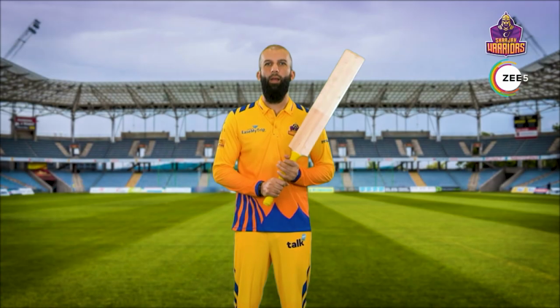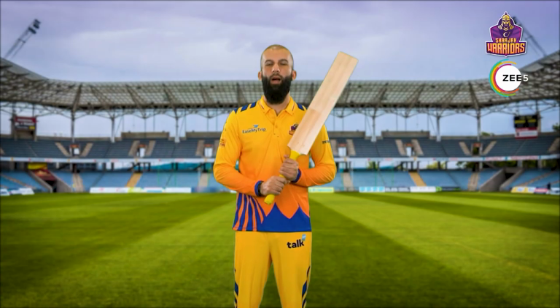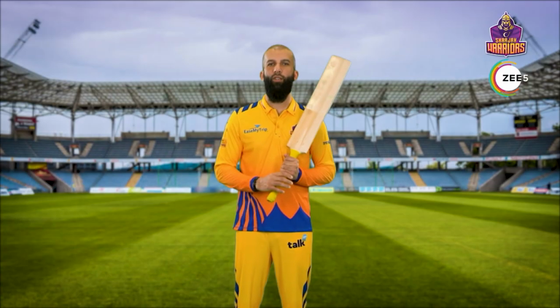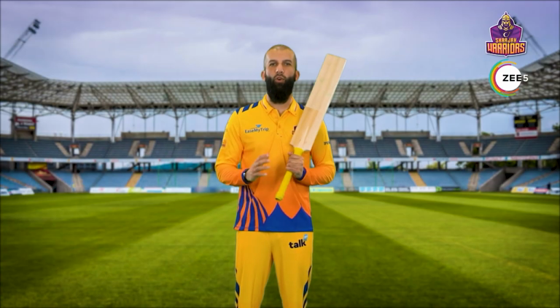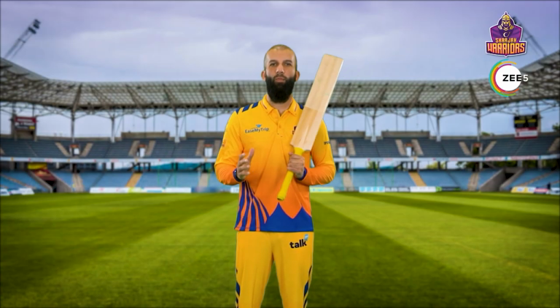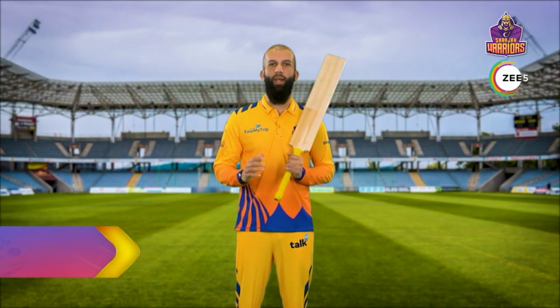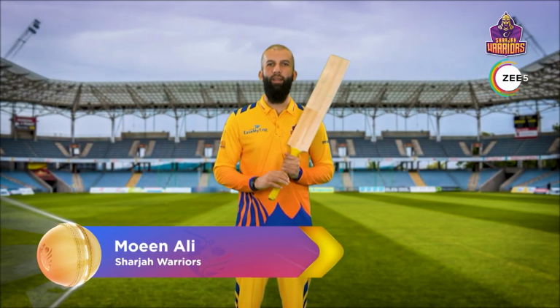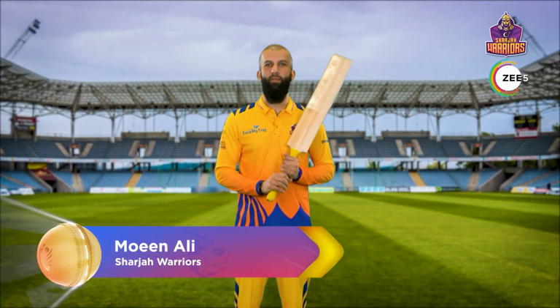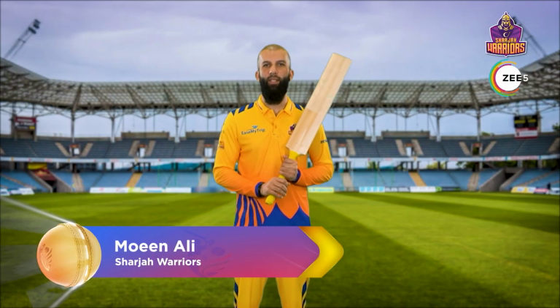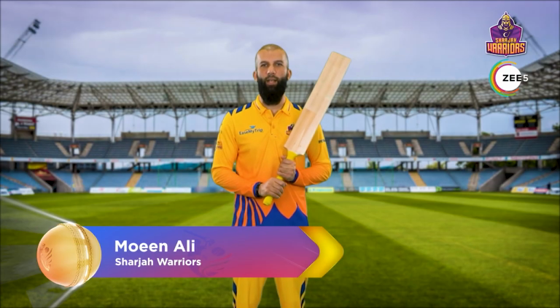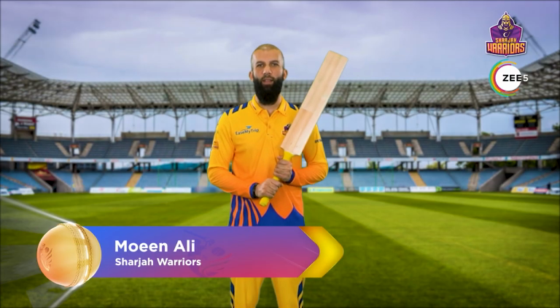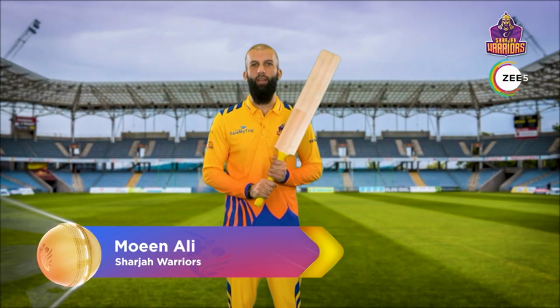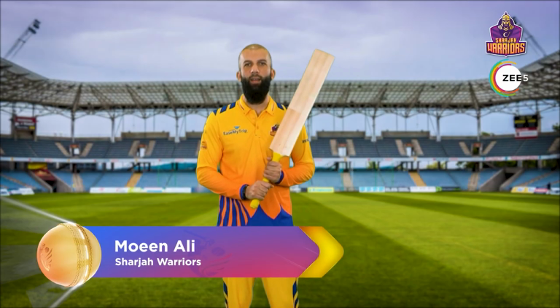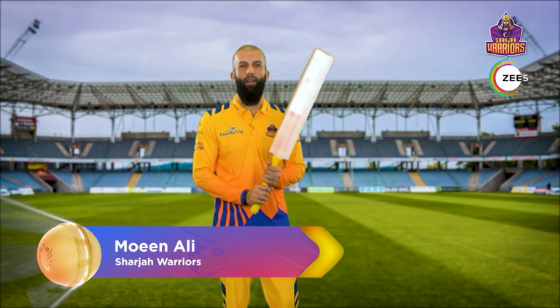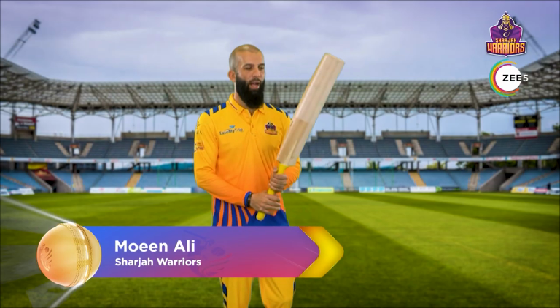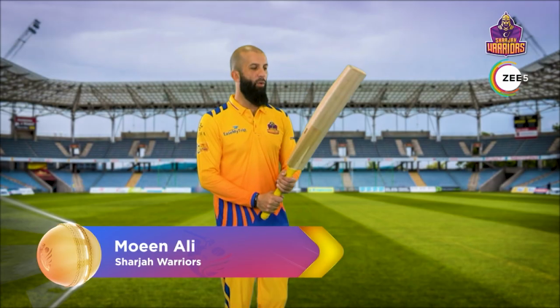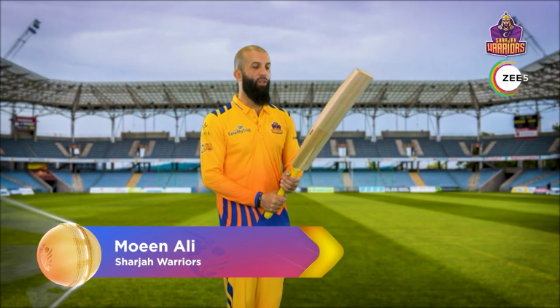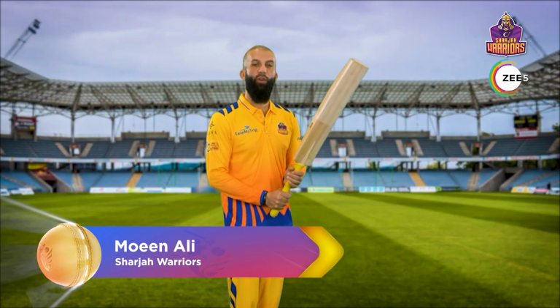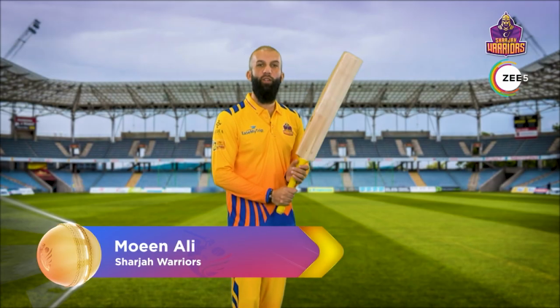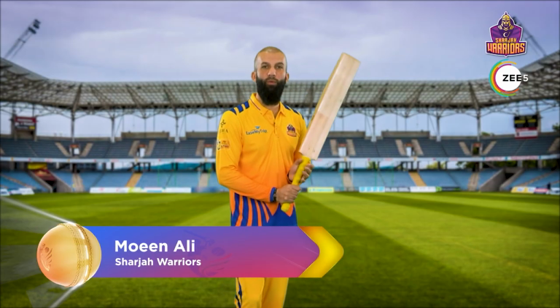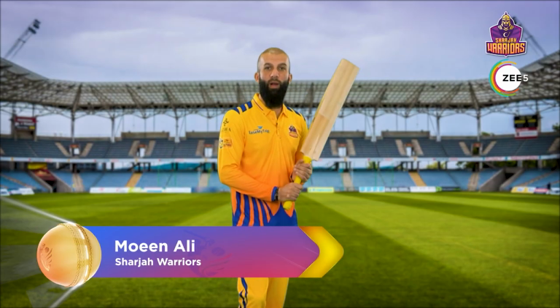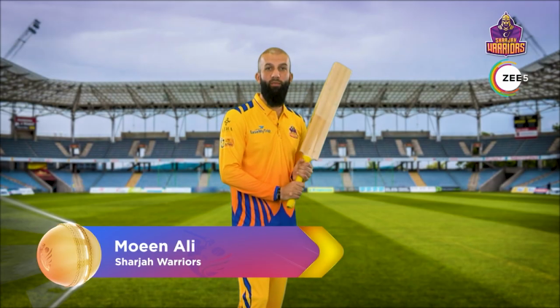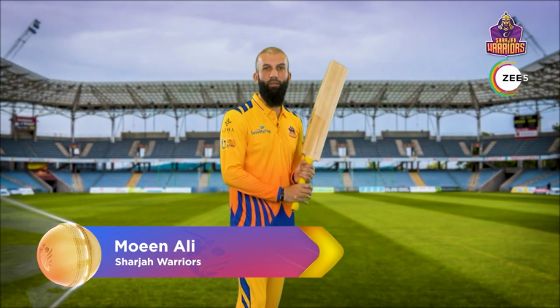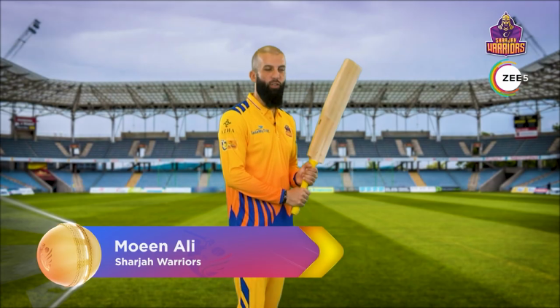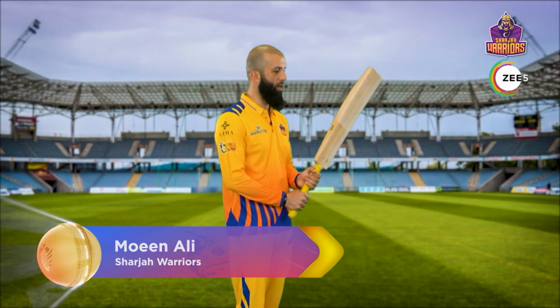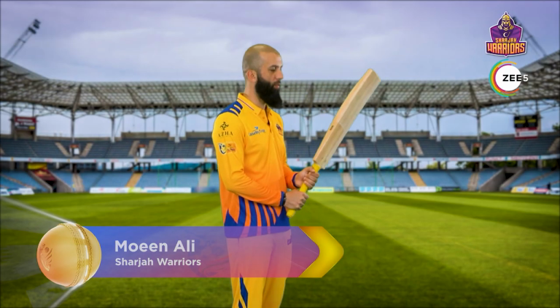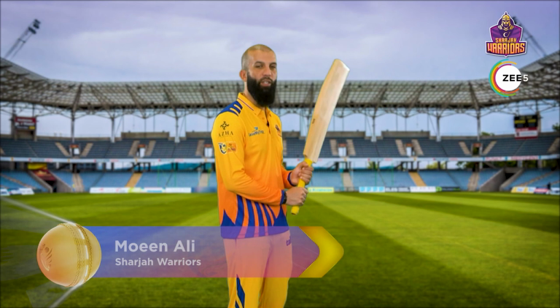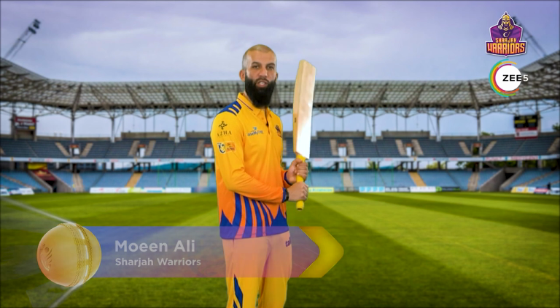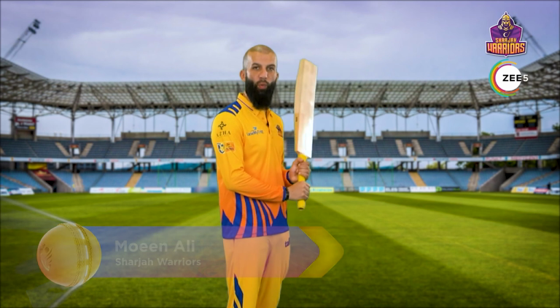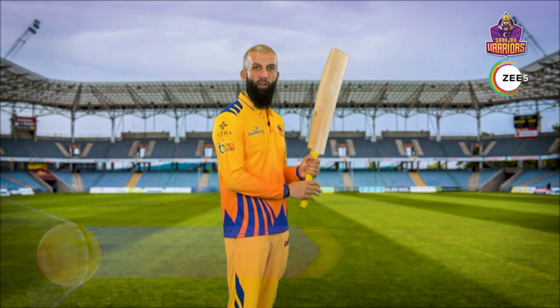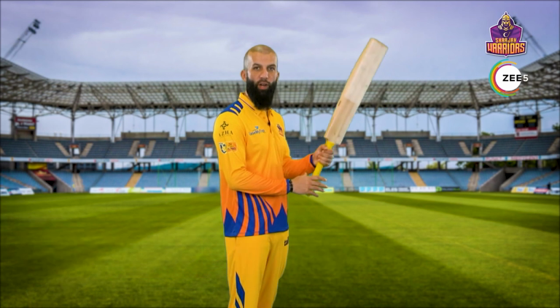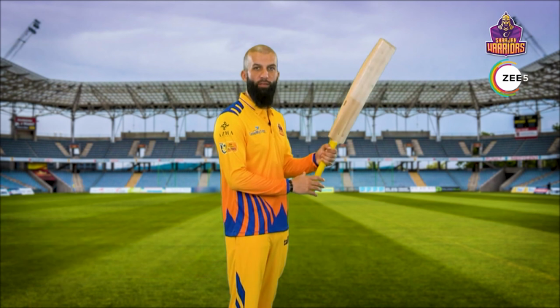Hi to all my Indian fans out there. I'll be showing you my favorite shot, which is a square drive.